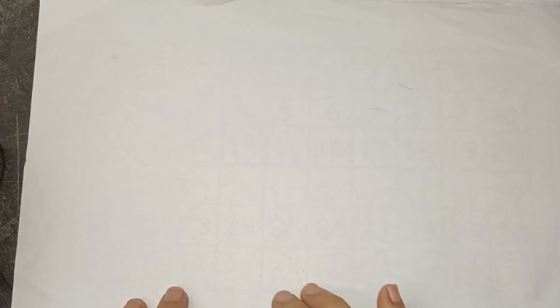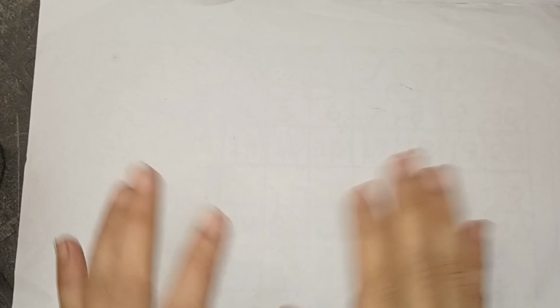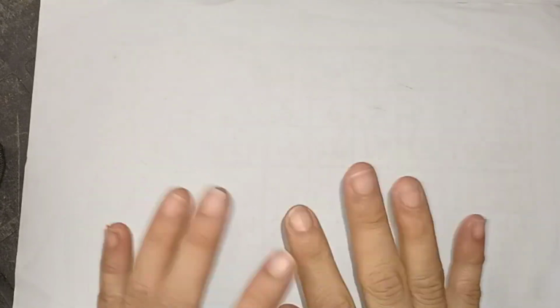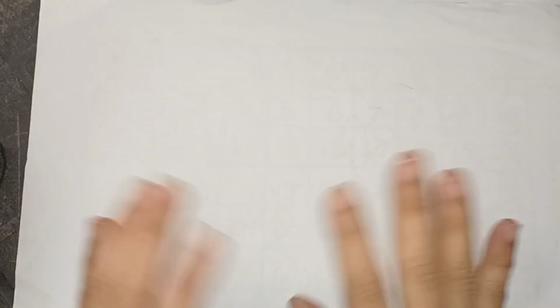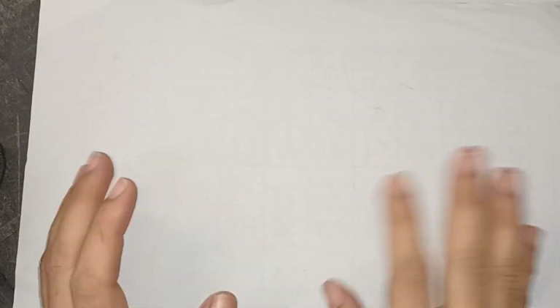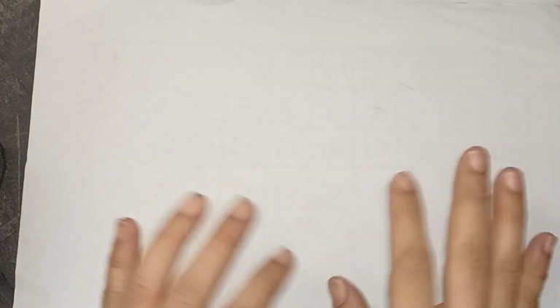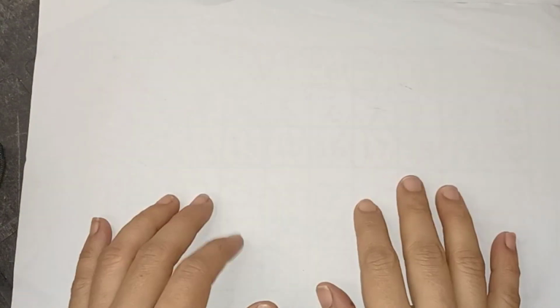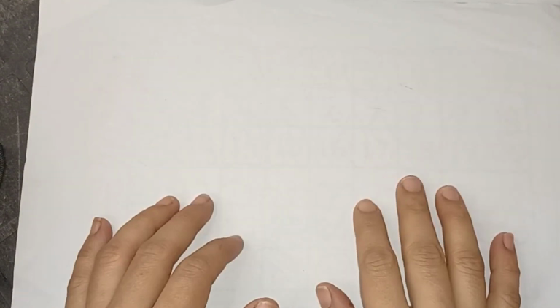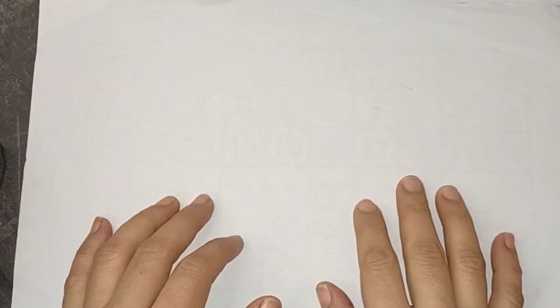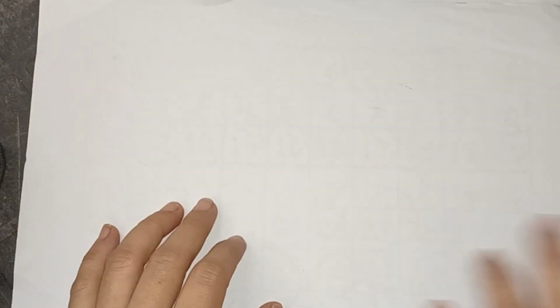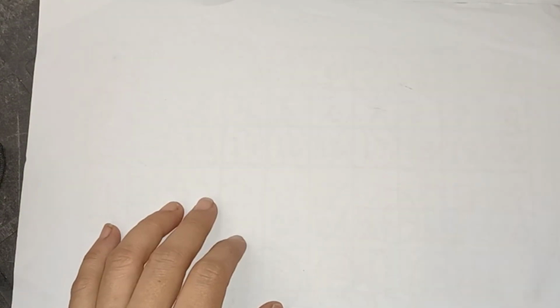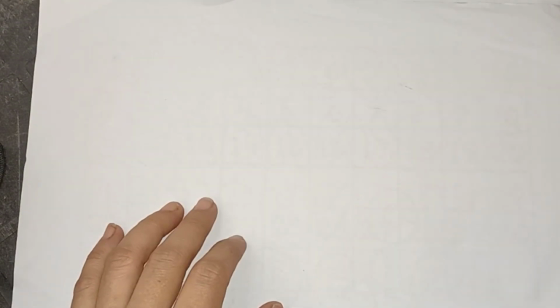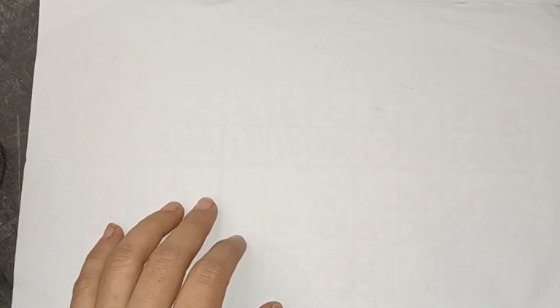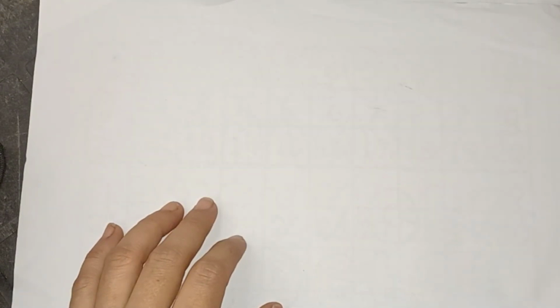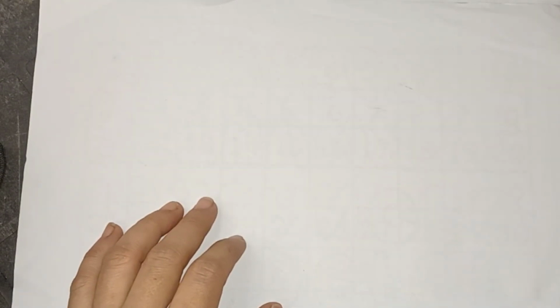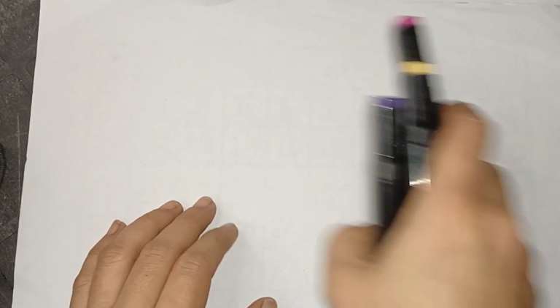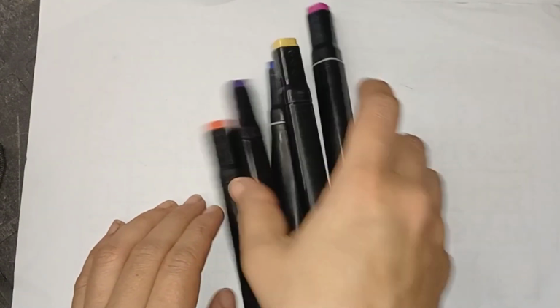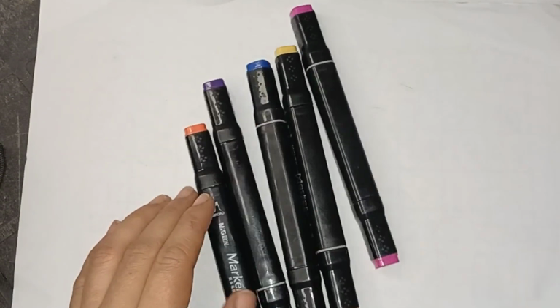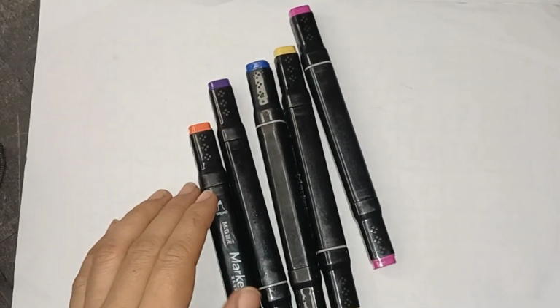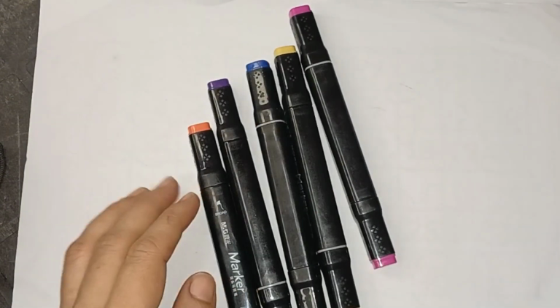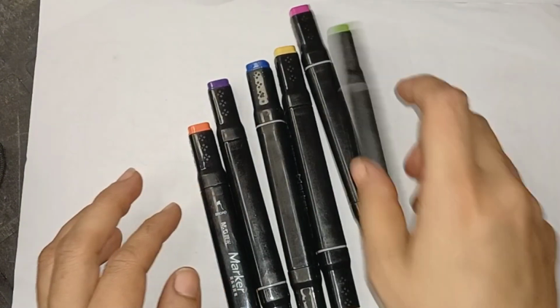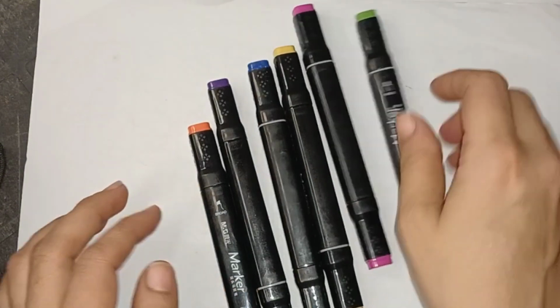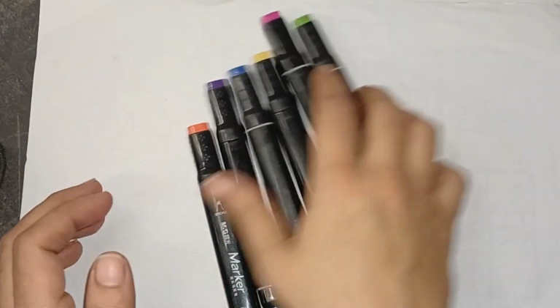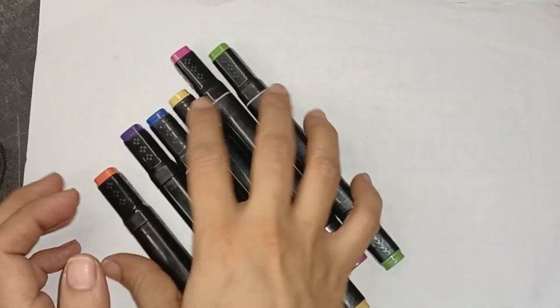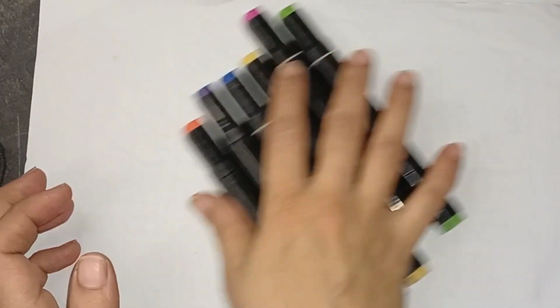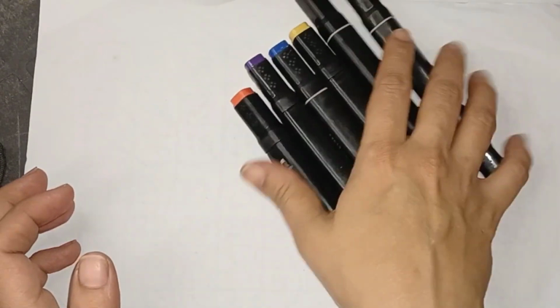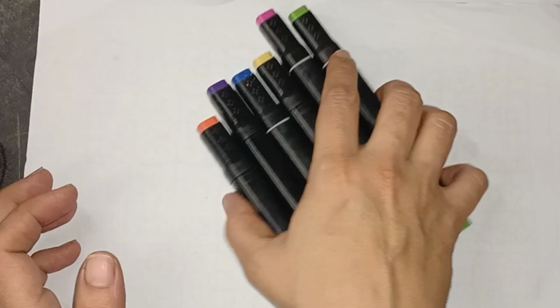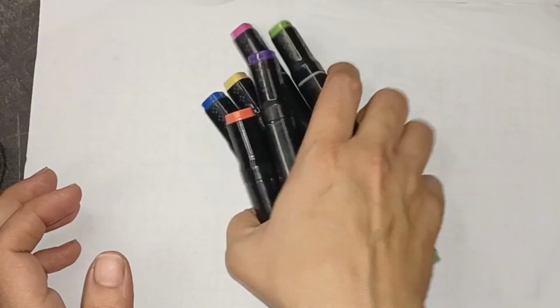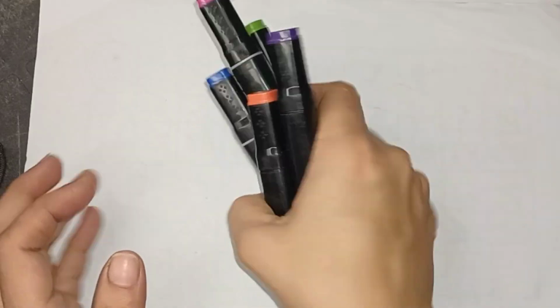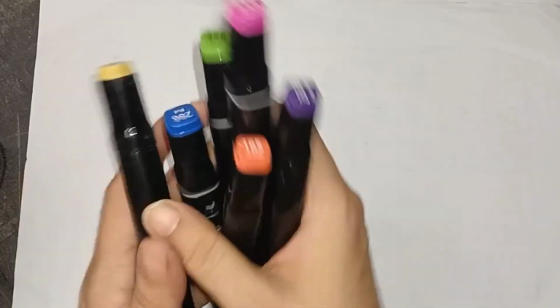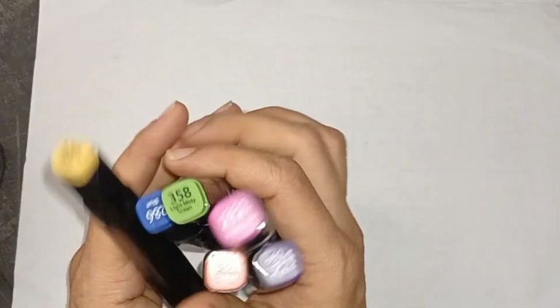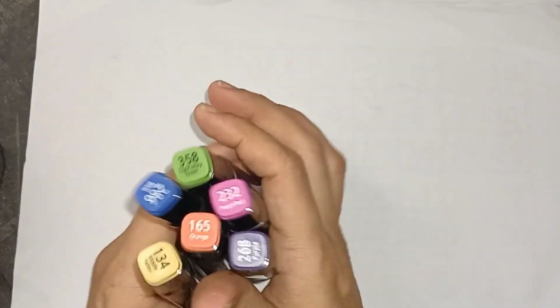Hello kids! Today we learn counting 1 to 30. First we learn colors name.